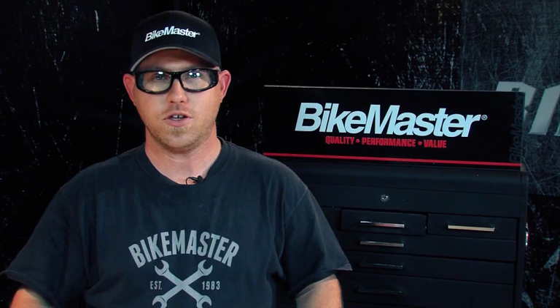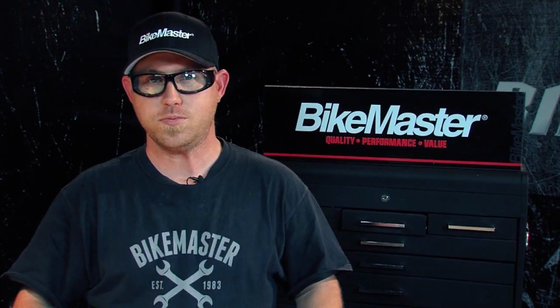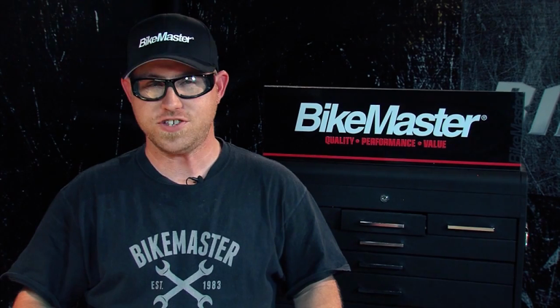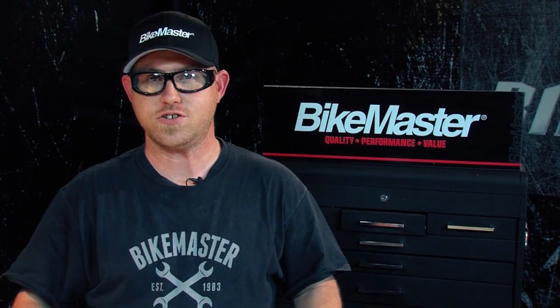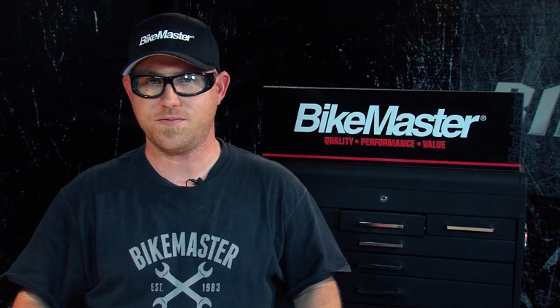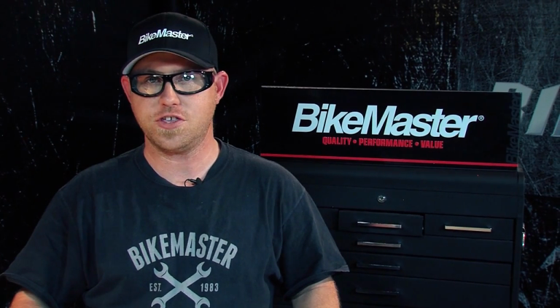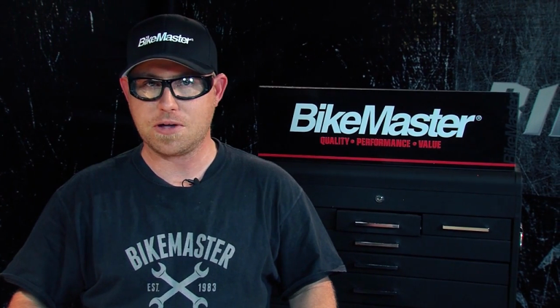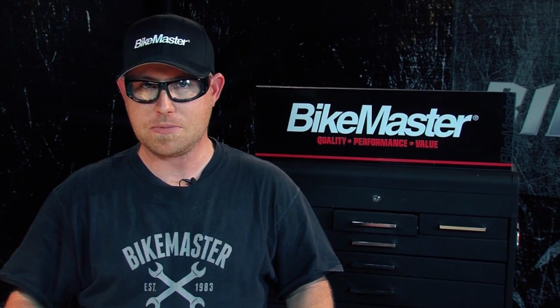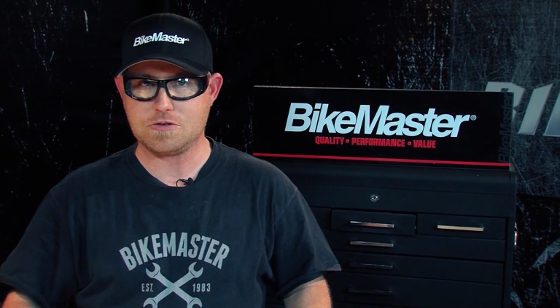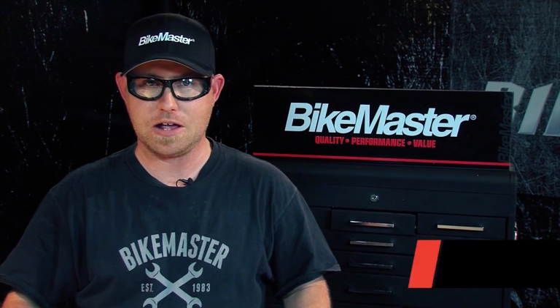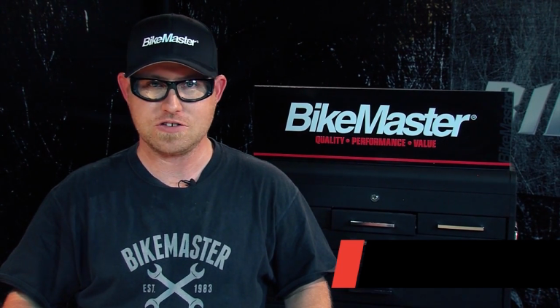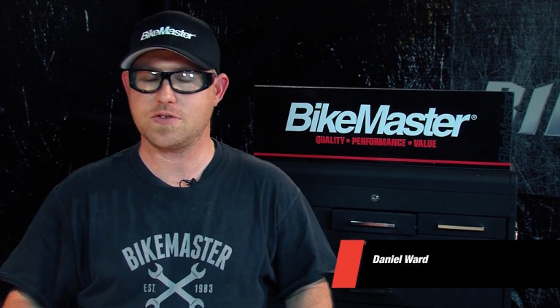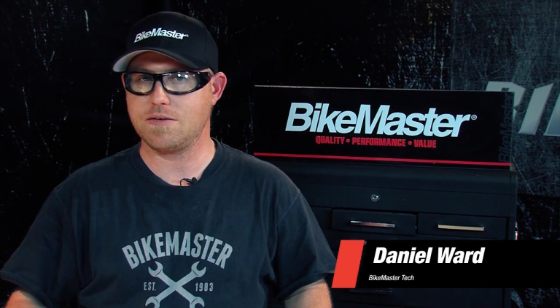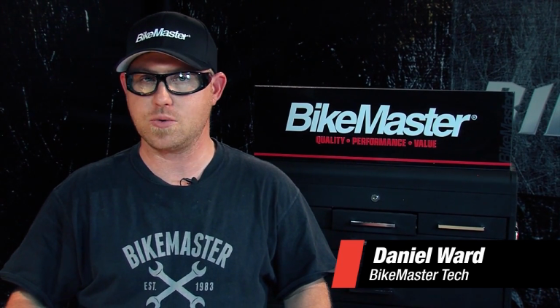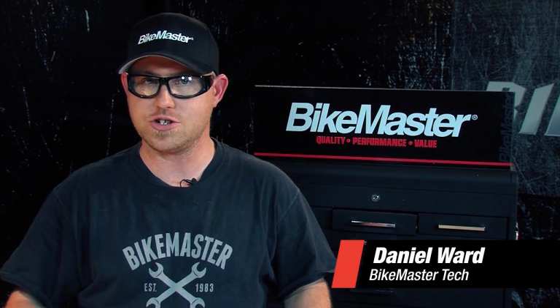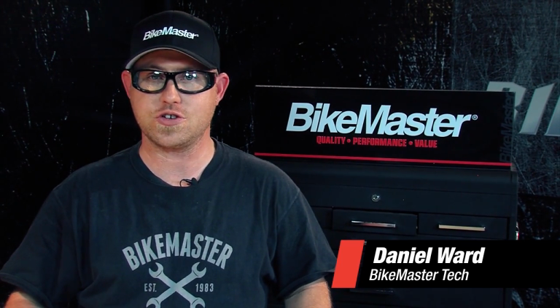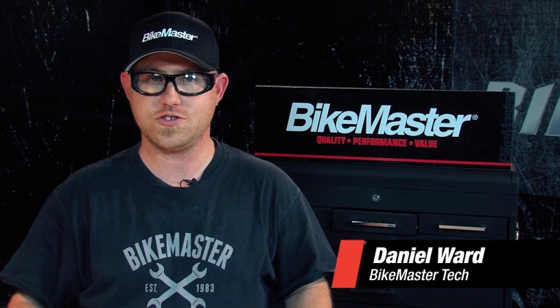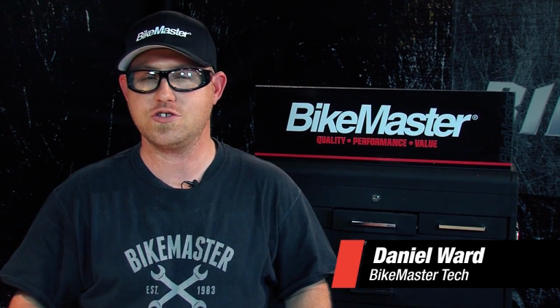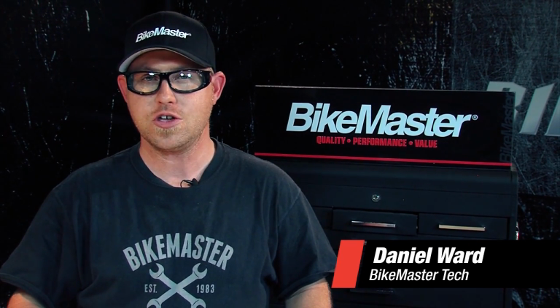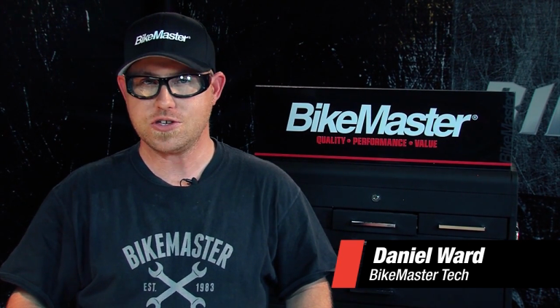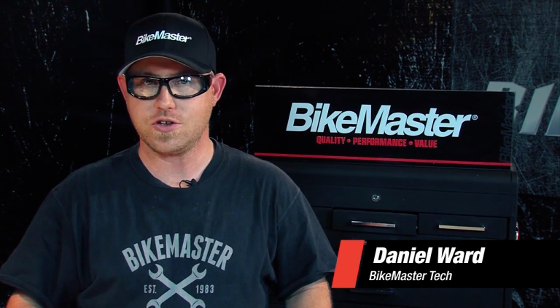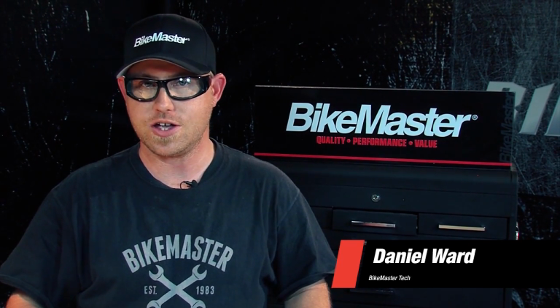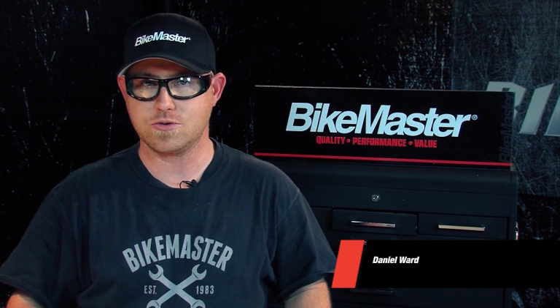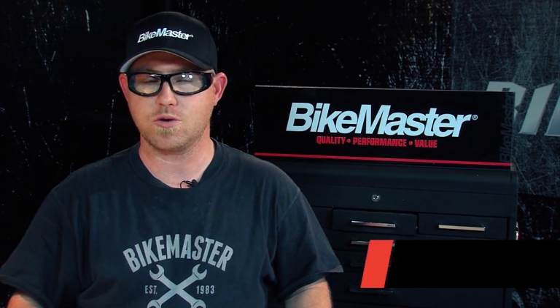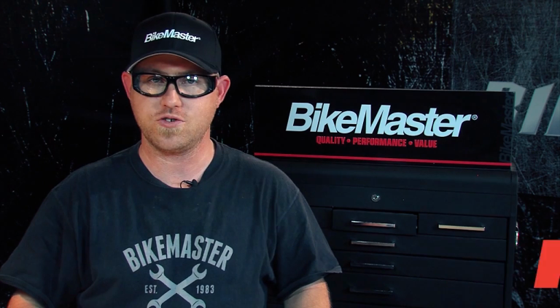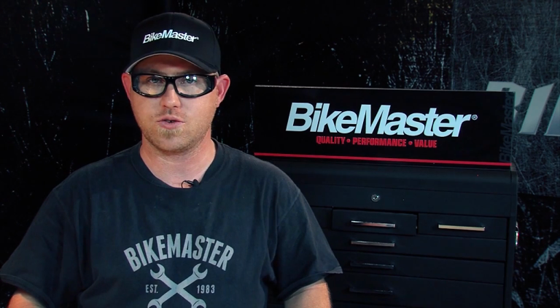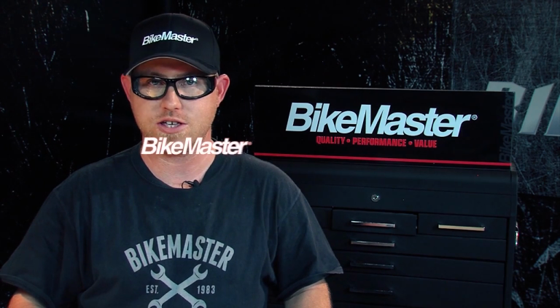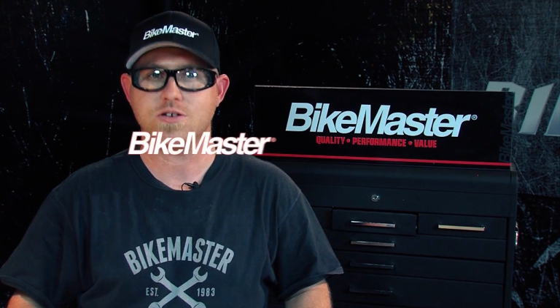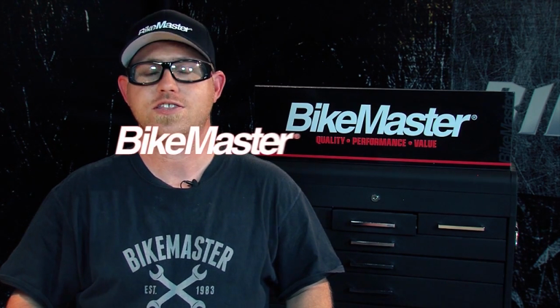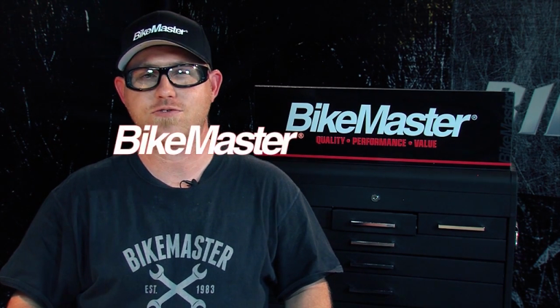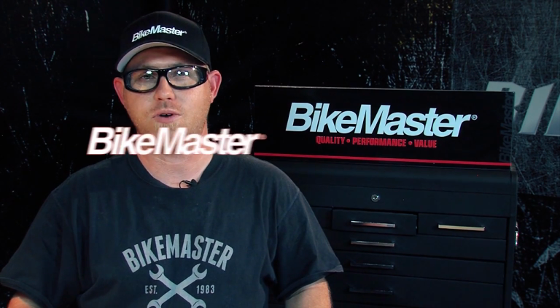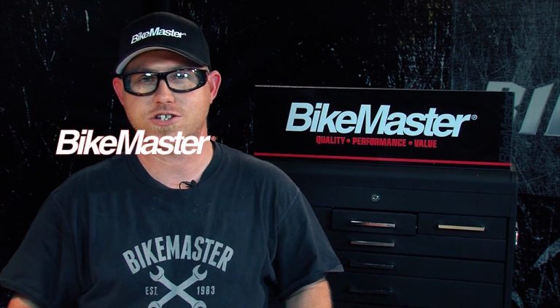Those are the procedures on filling BikeMaster batteries. If you have any questions or concerns, please contact your local motorcycle dealer. Thanks for watching.